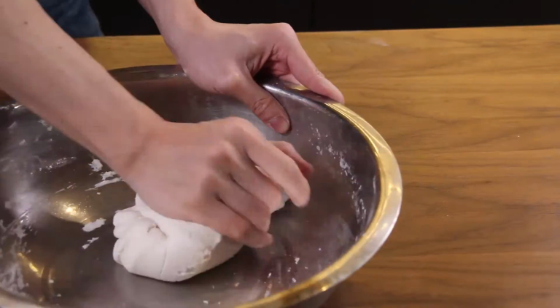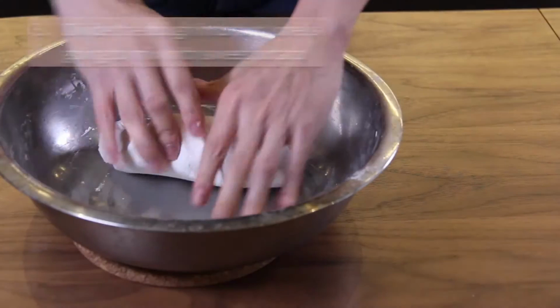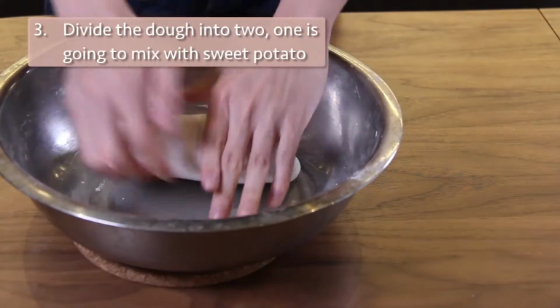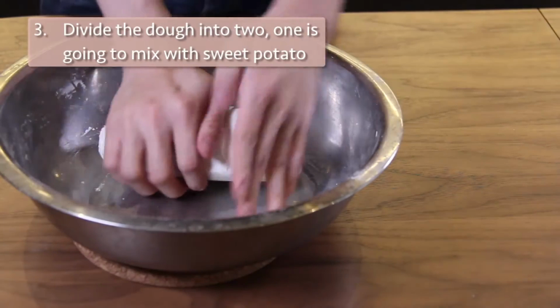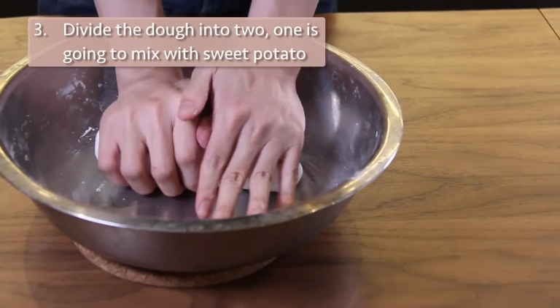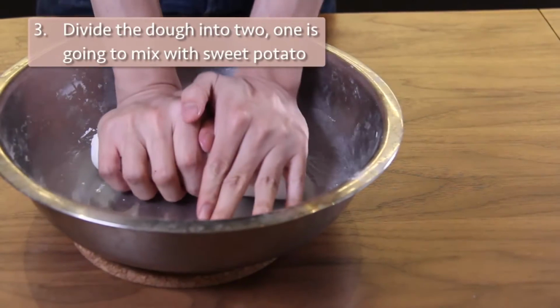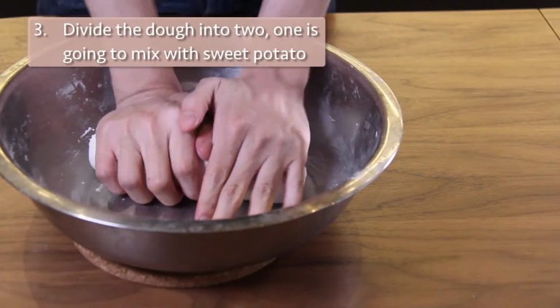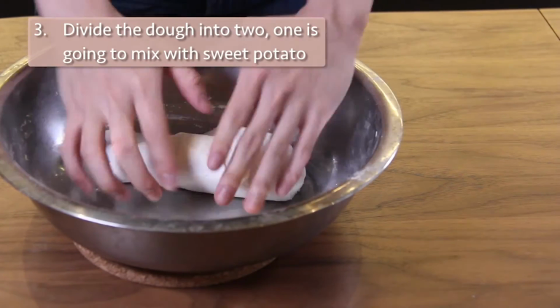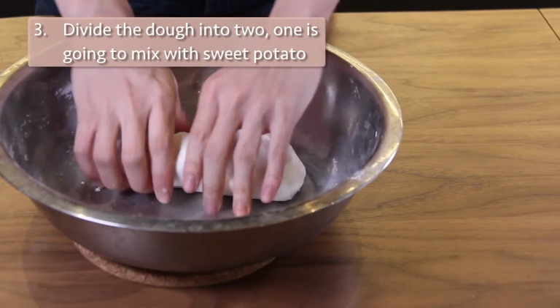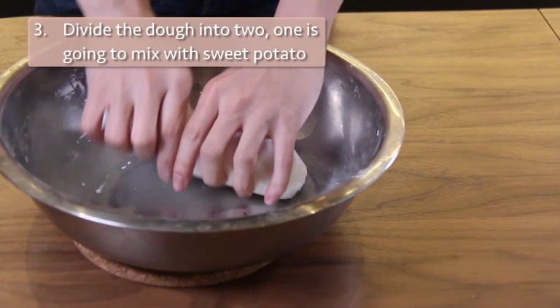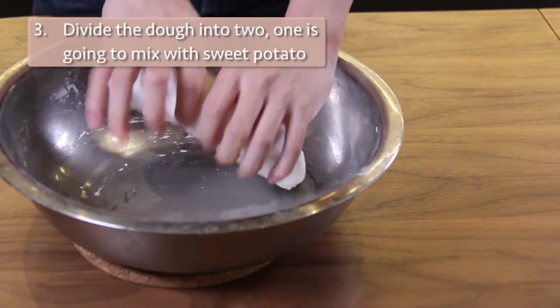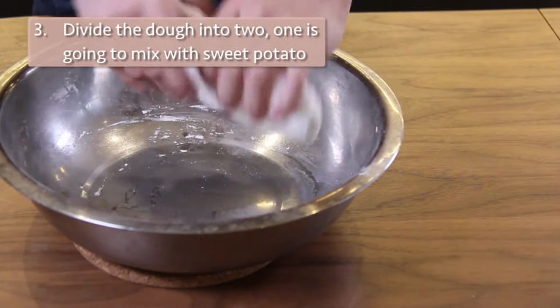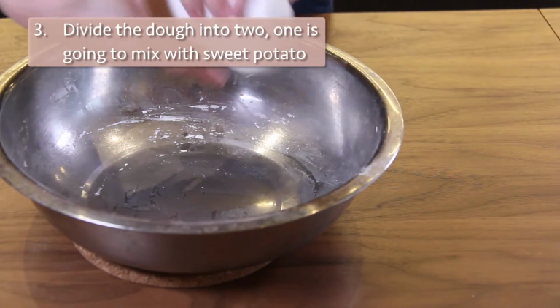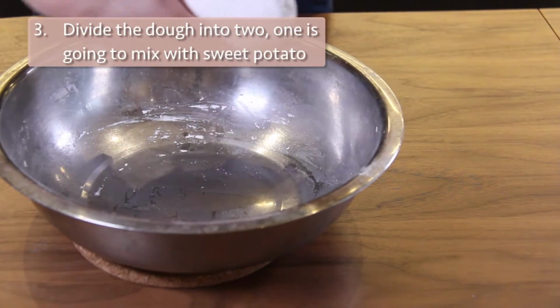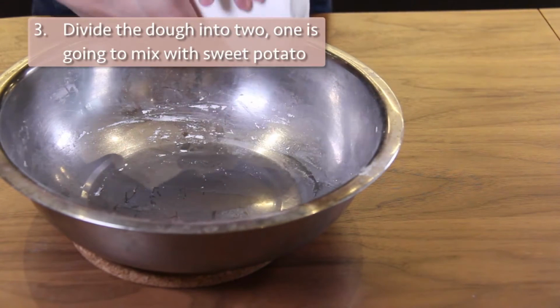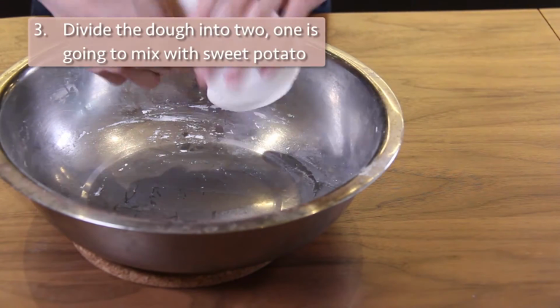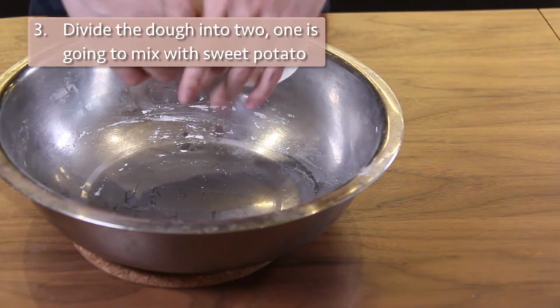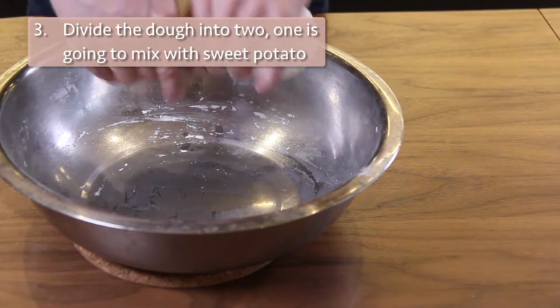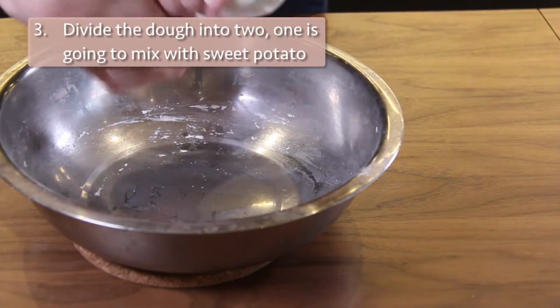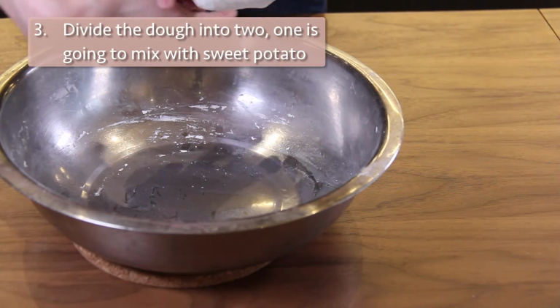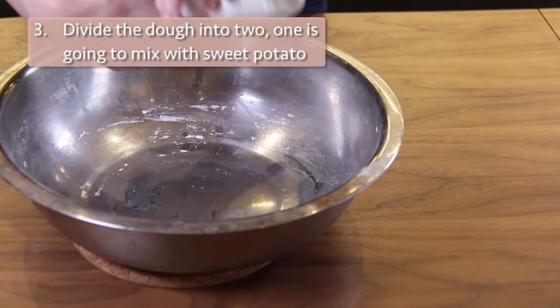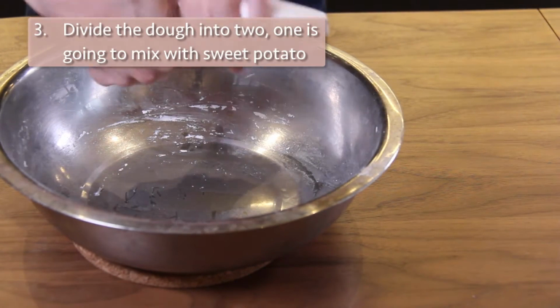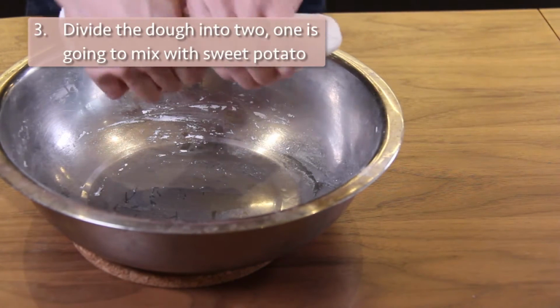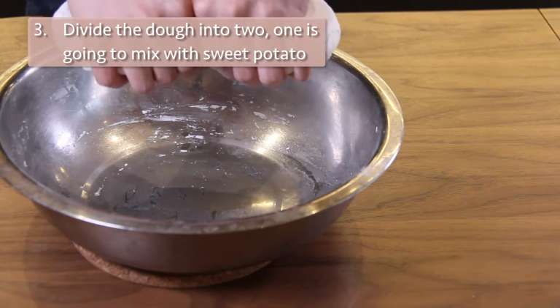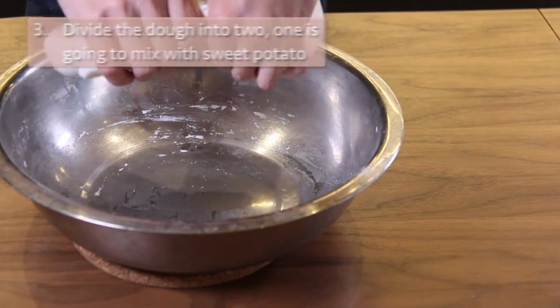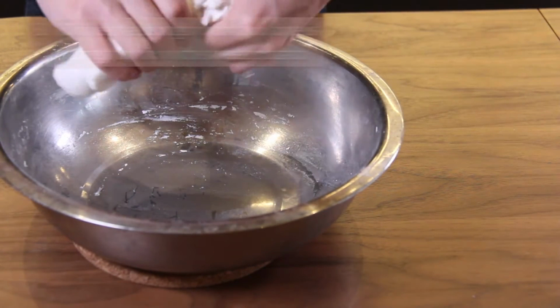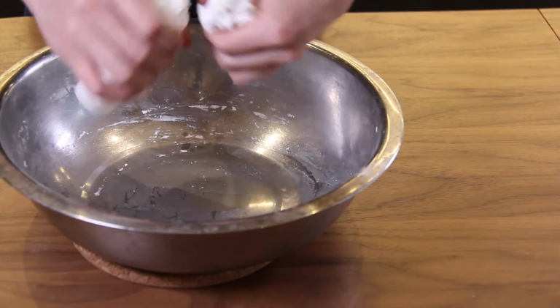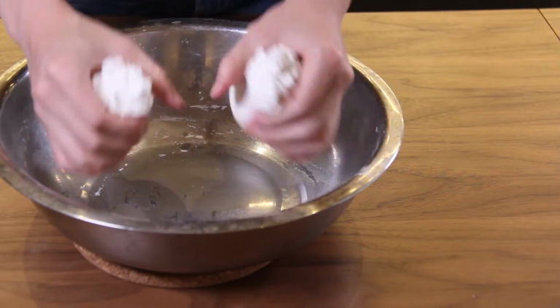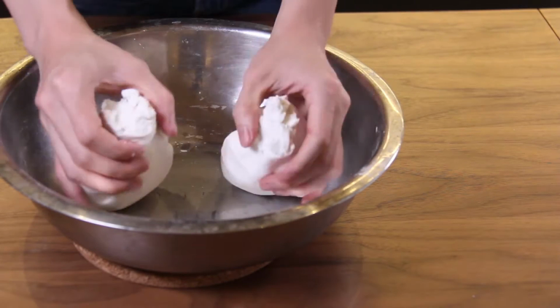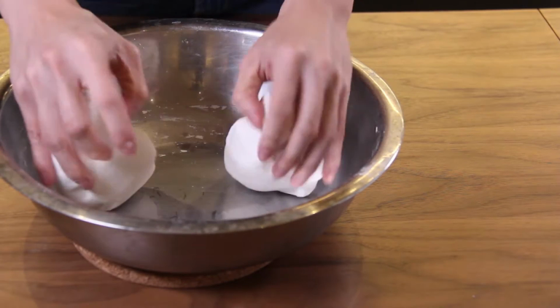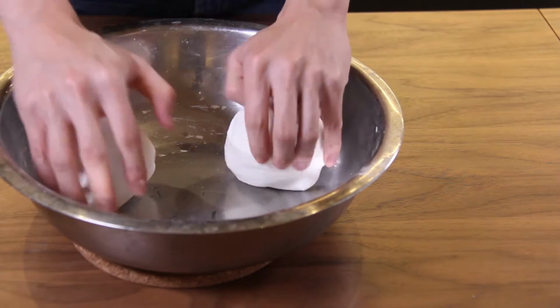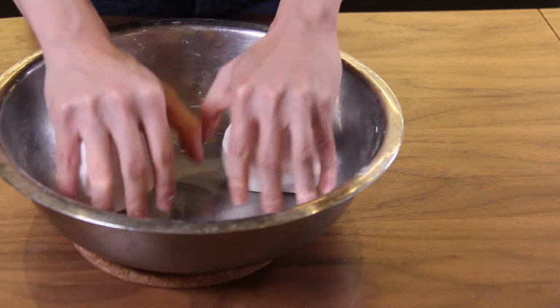Divide the dough into two — one is for the original flavor and one is for a sweet potato flavor.